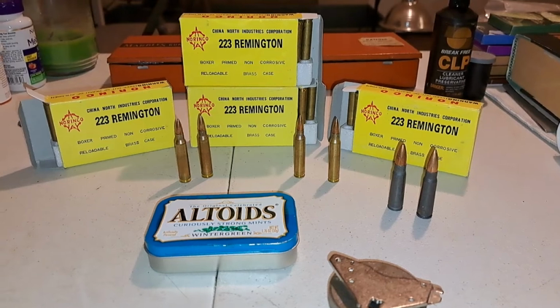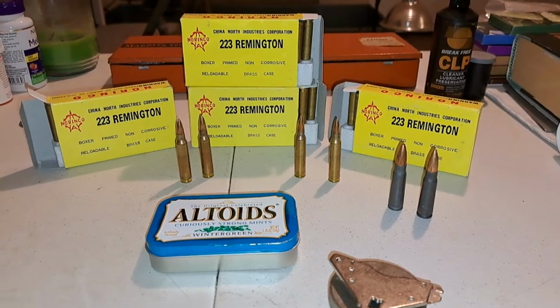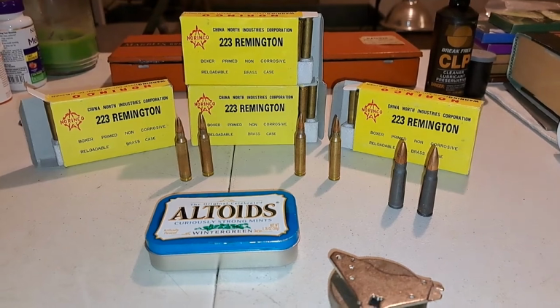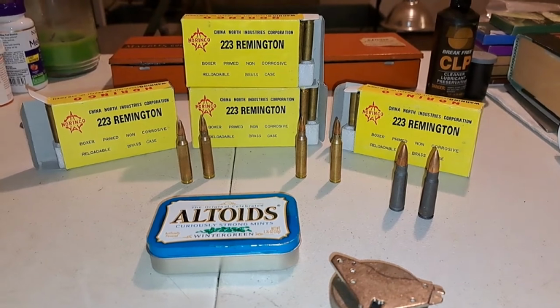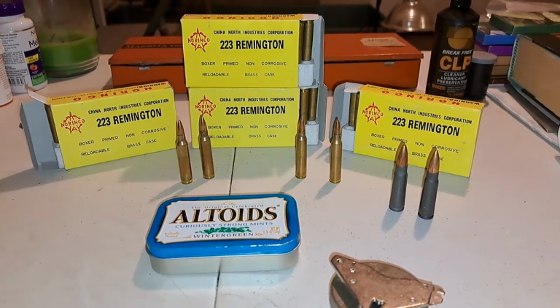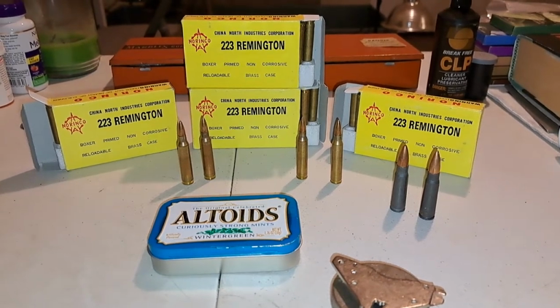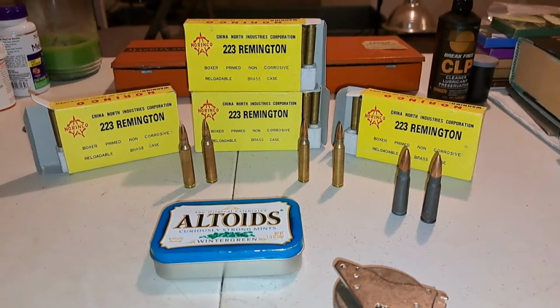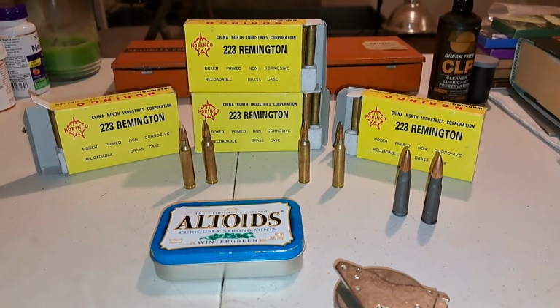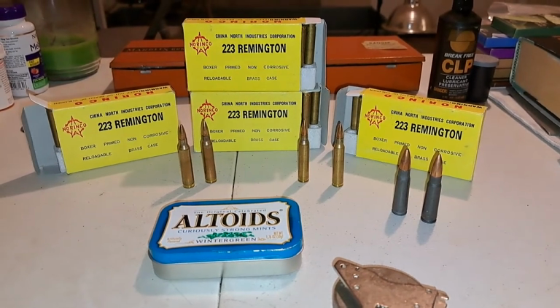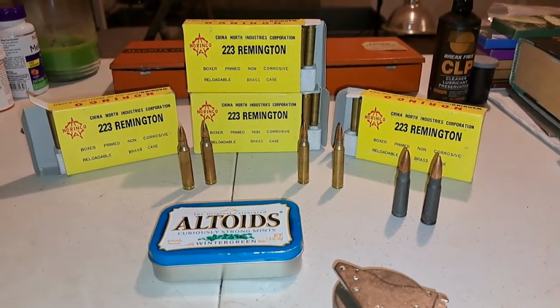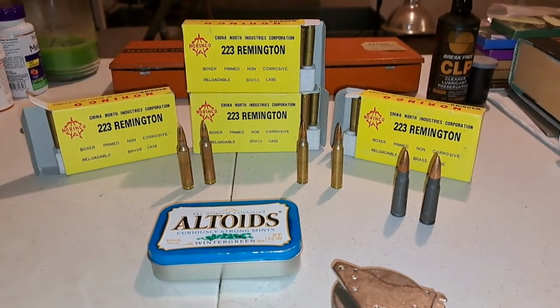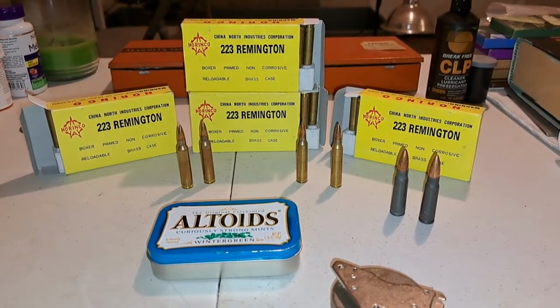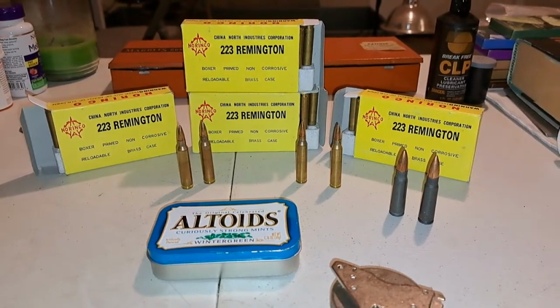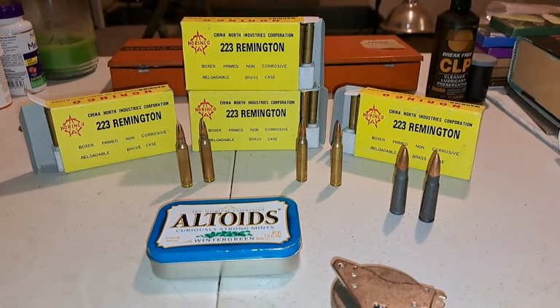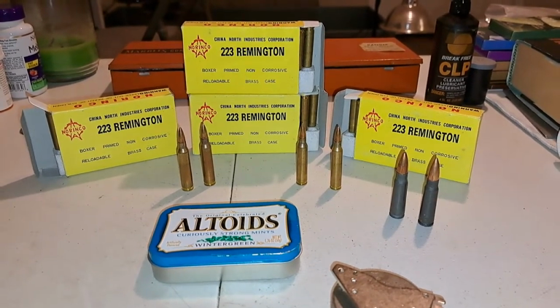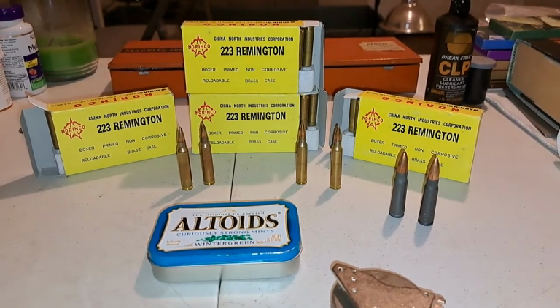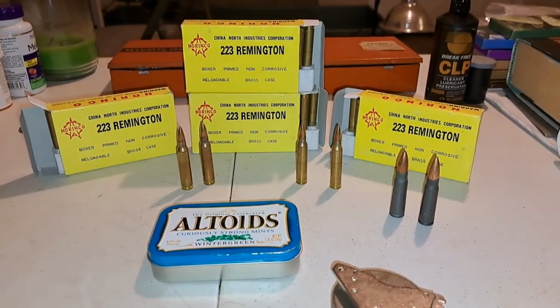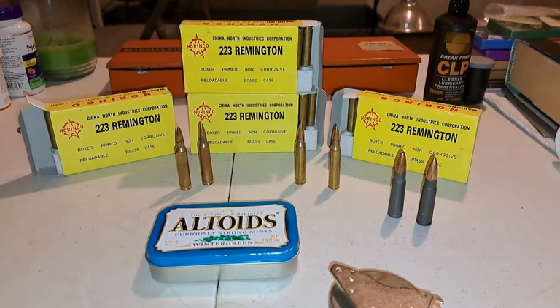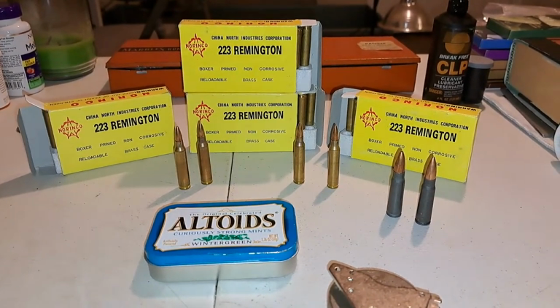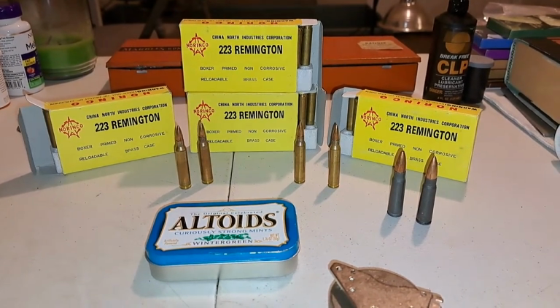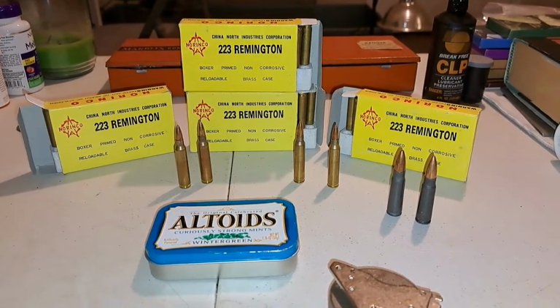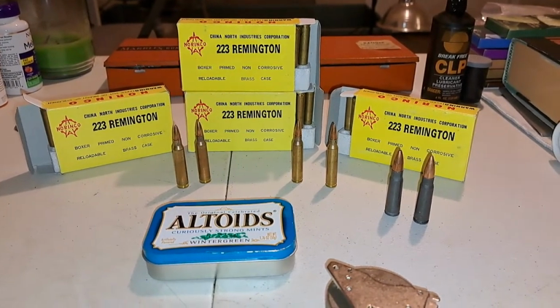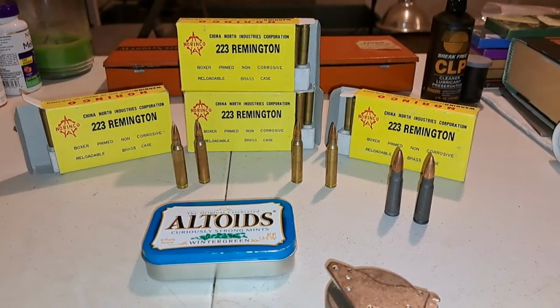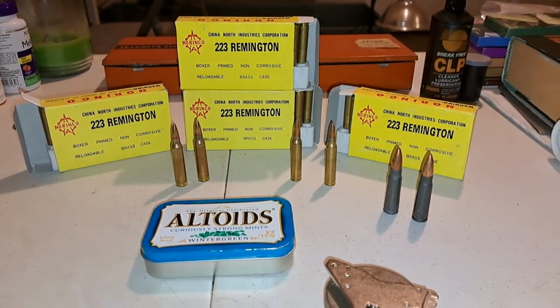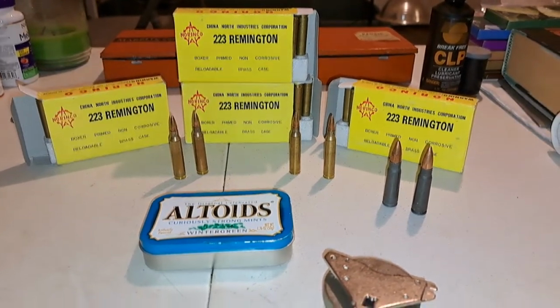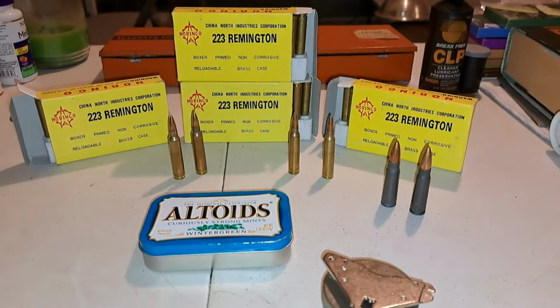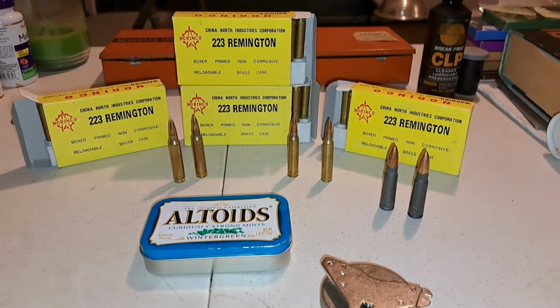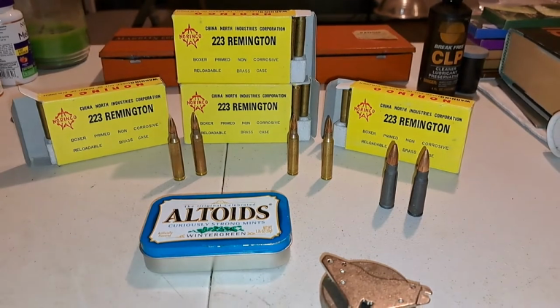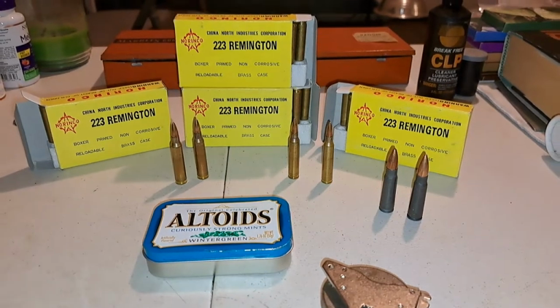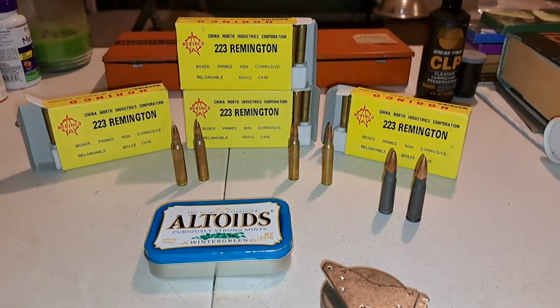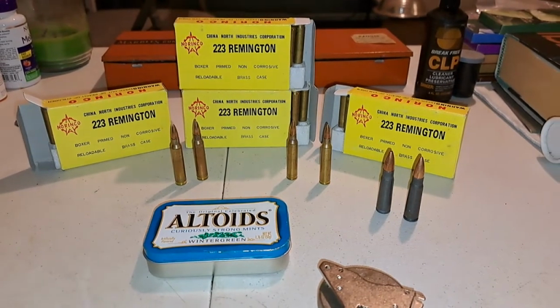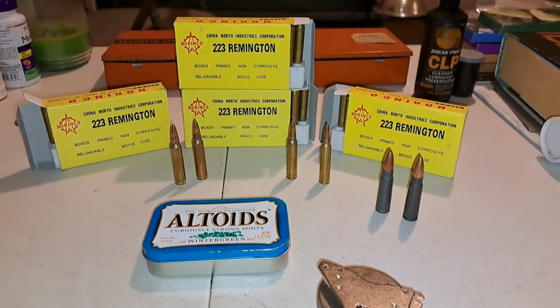Hi folks, I'm Glenn B. from ballseyesboomers.blogspot.com — that's my blog.